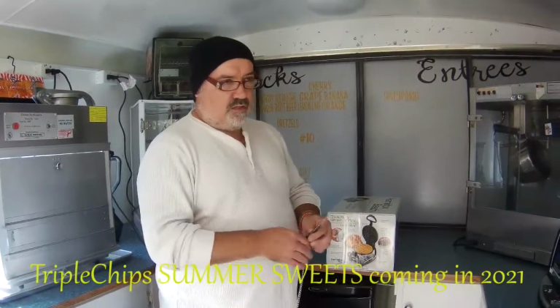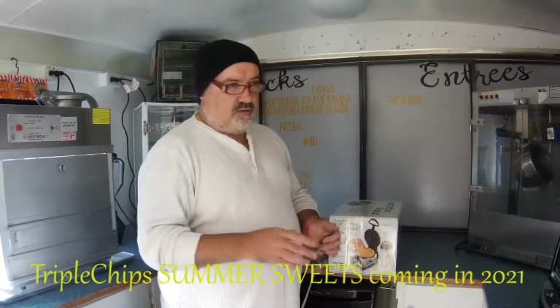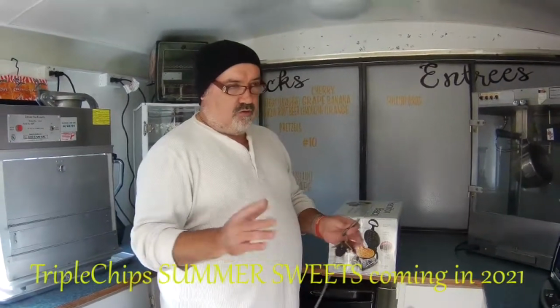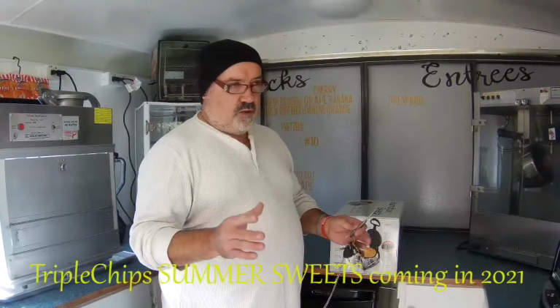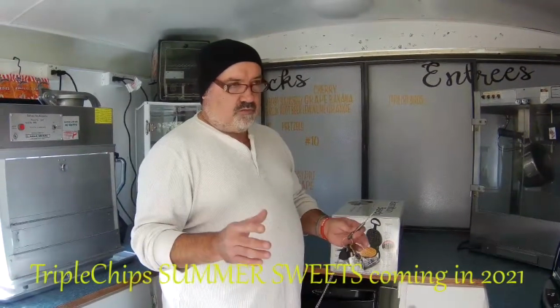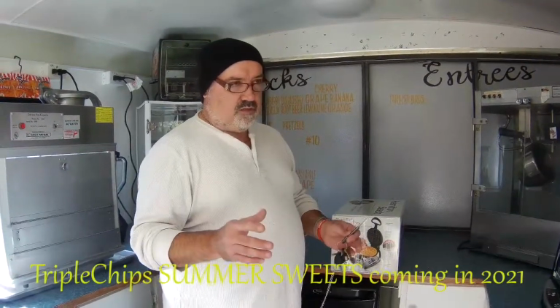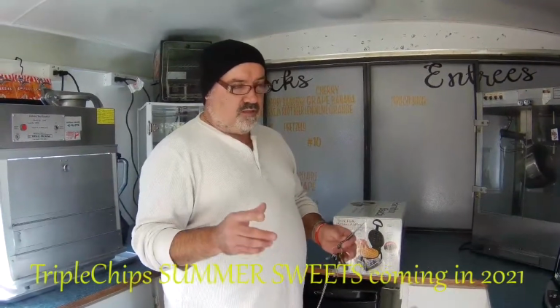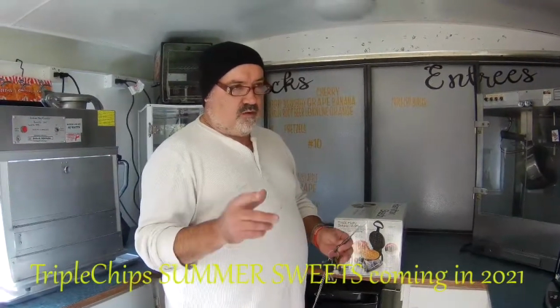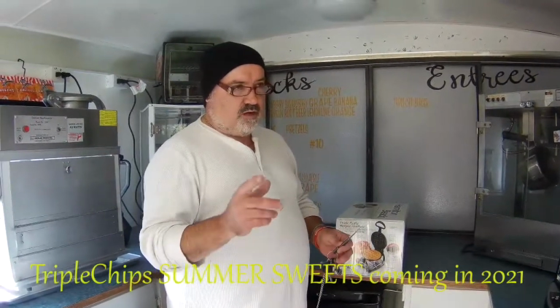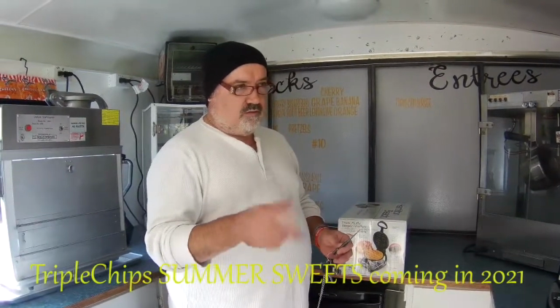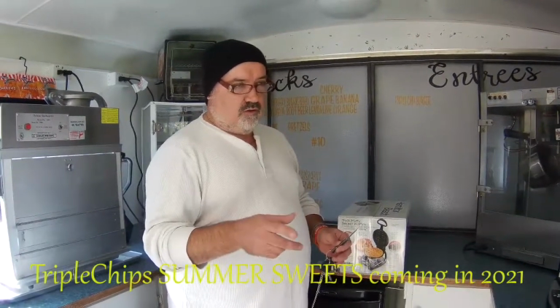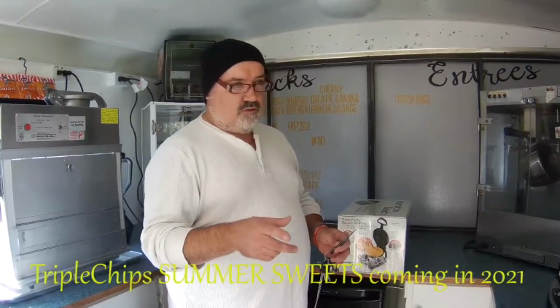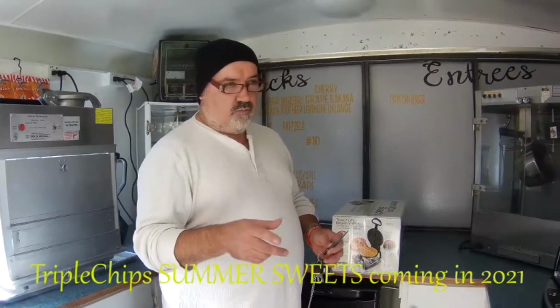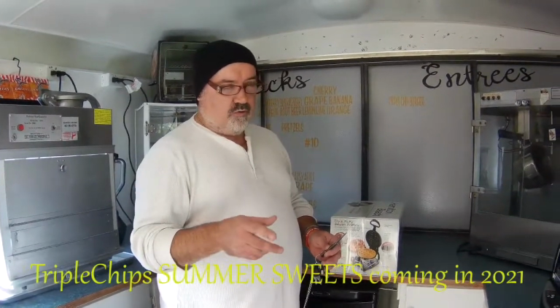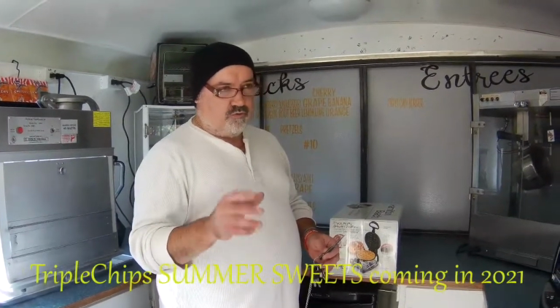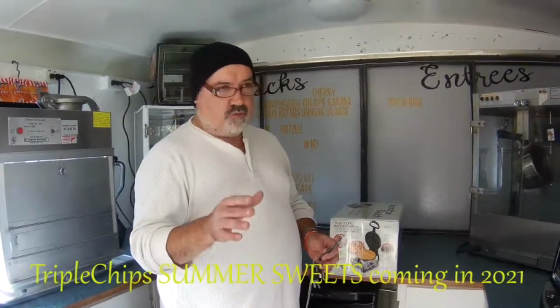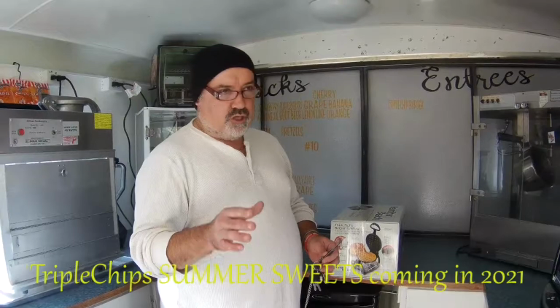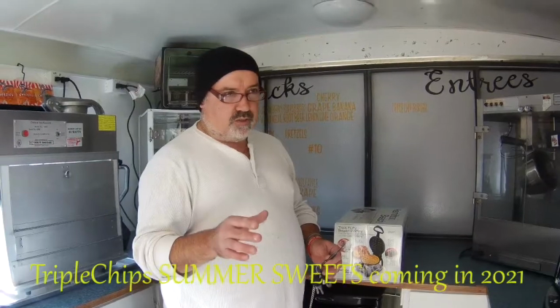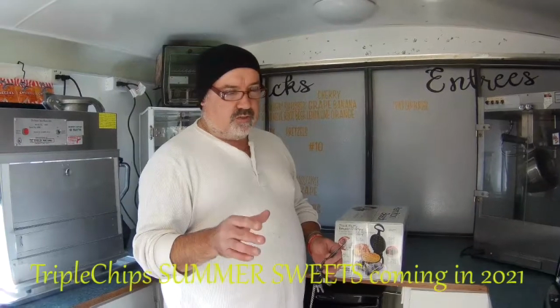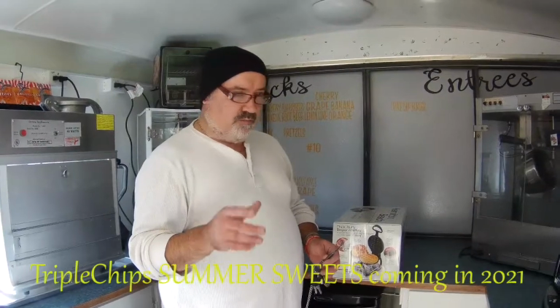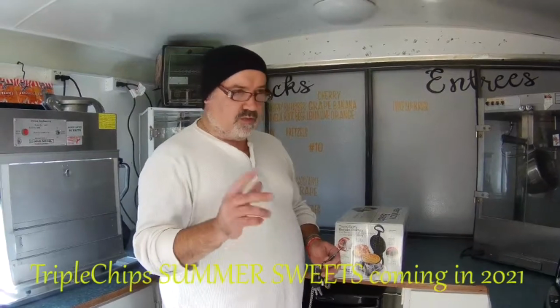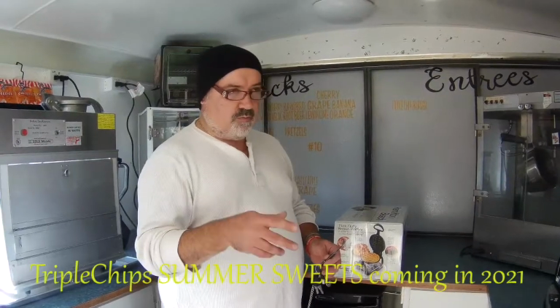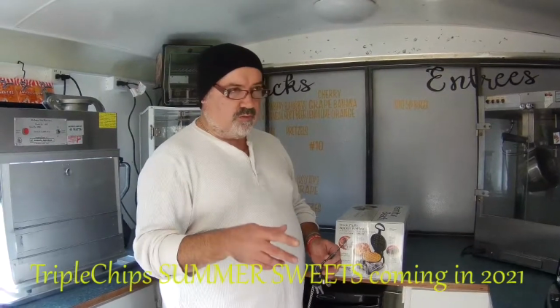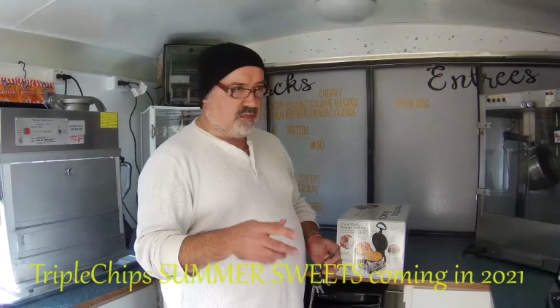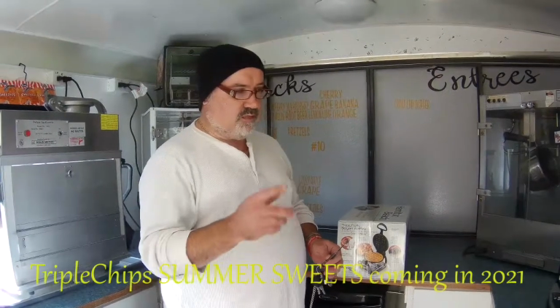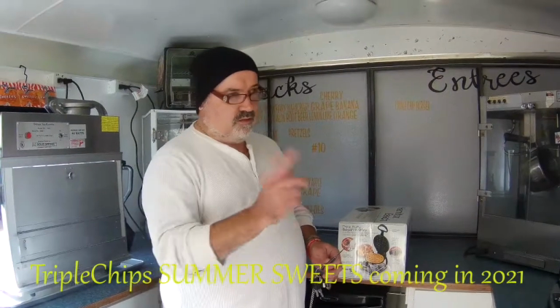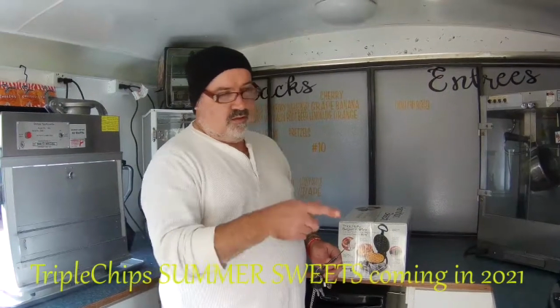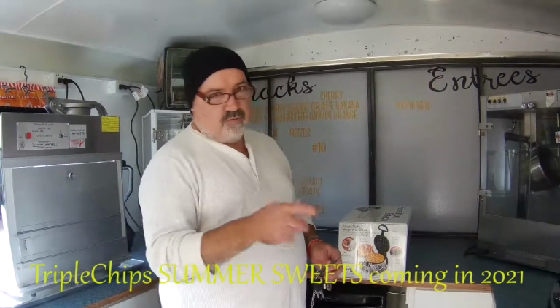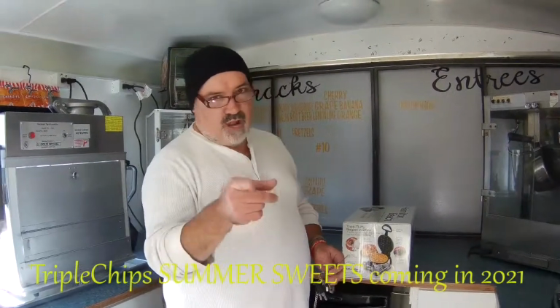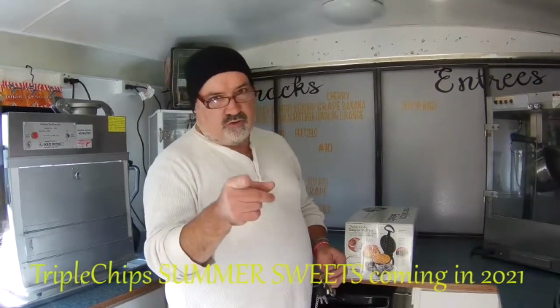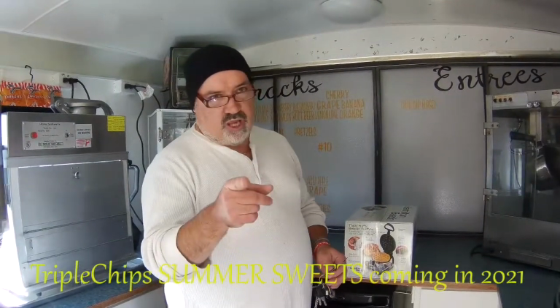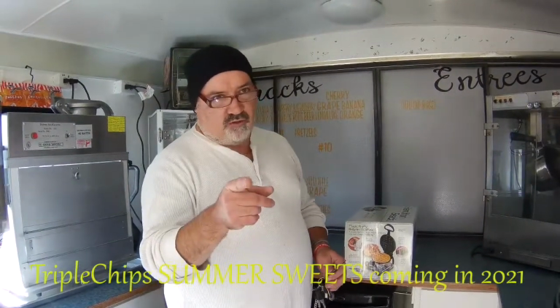This is kind of like an onboard house — Triple Chips Summer Suites. For any of you guys that don't know about that, just go on YouTube and search Triple Chips Summer Suites, it's a brand new channel.